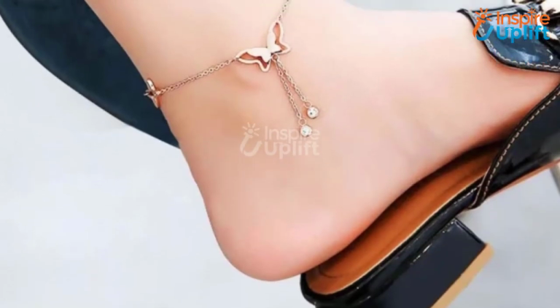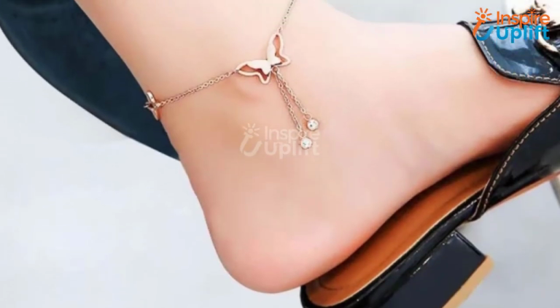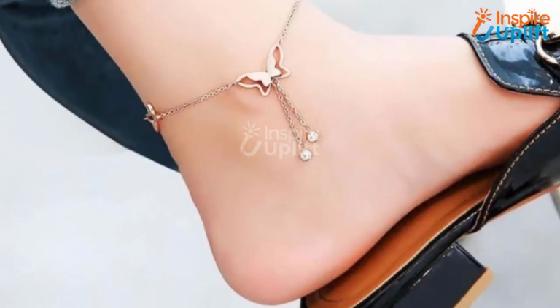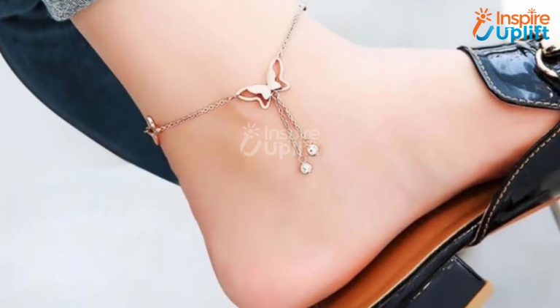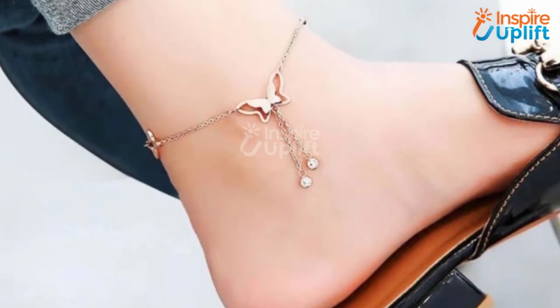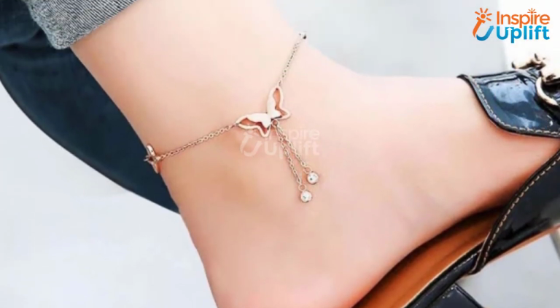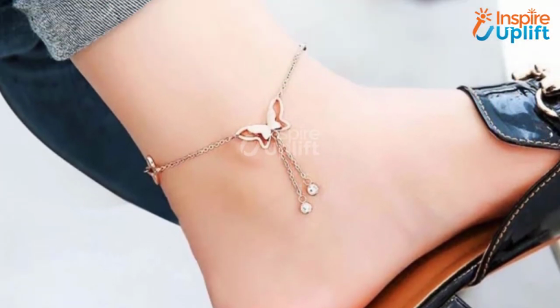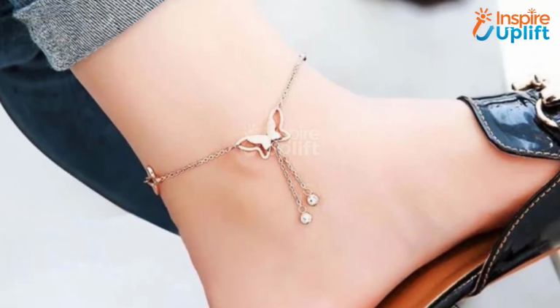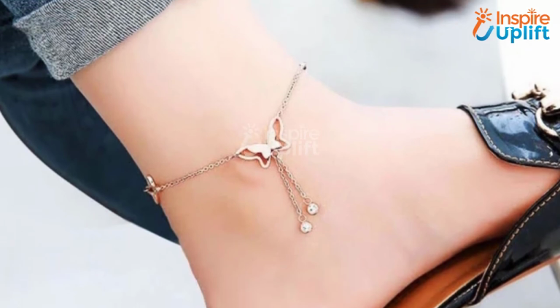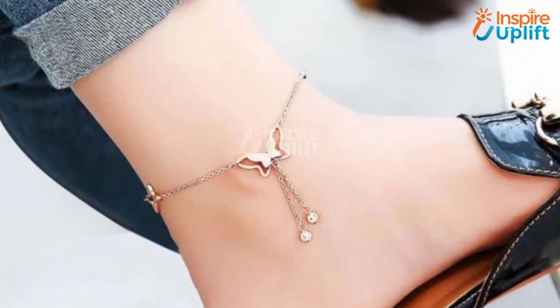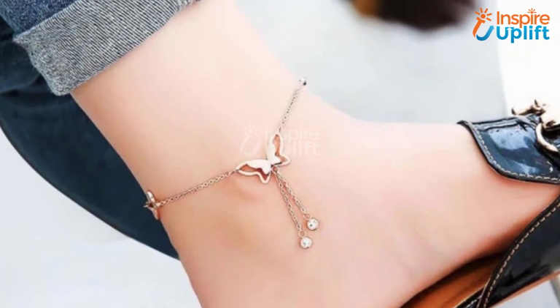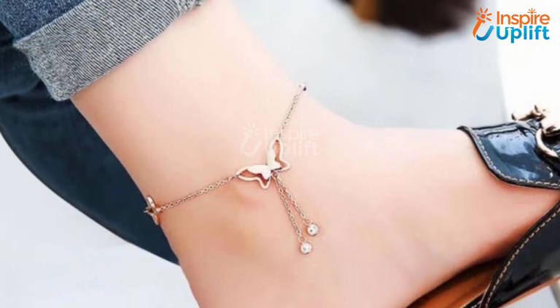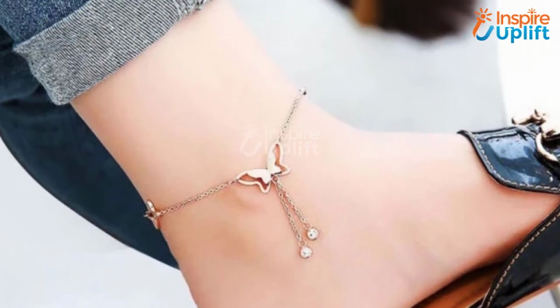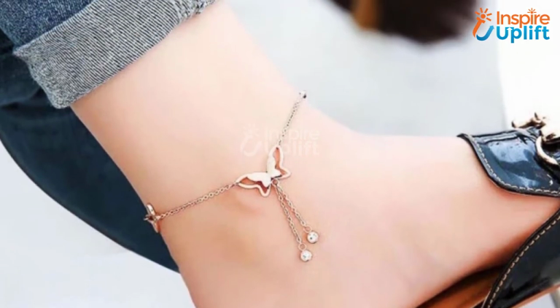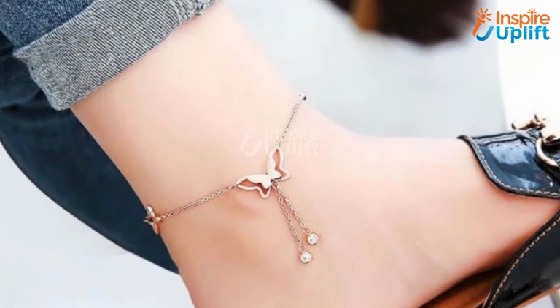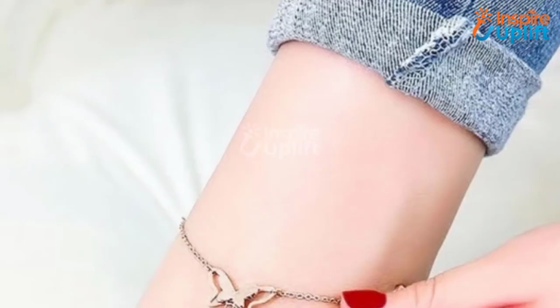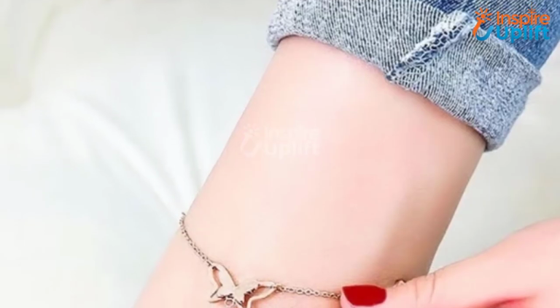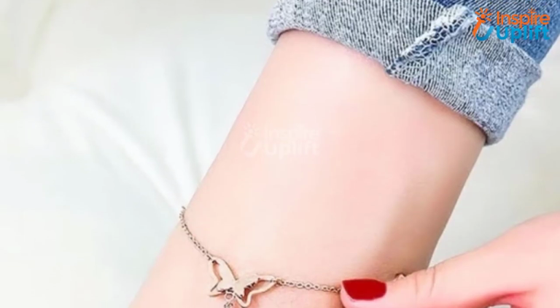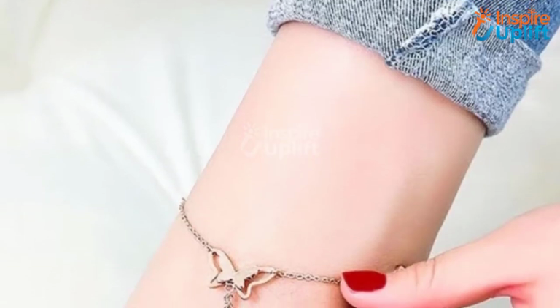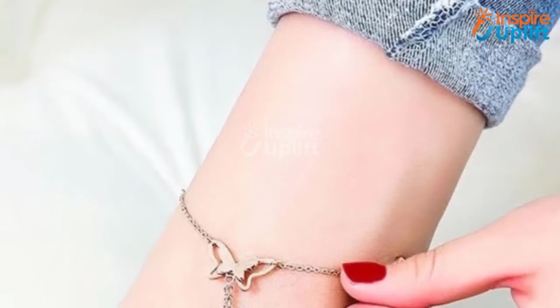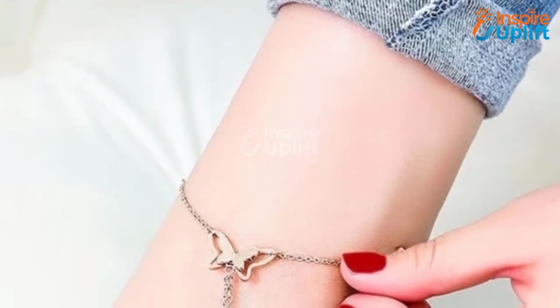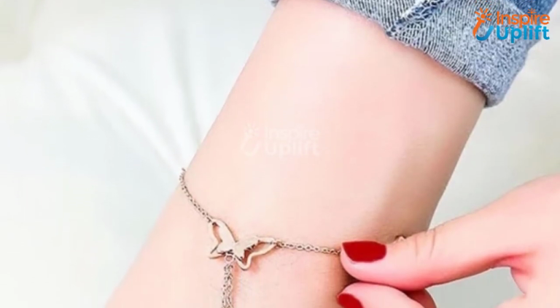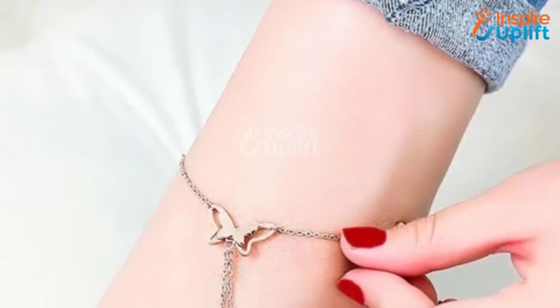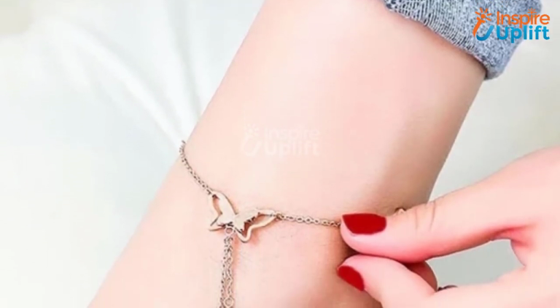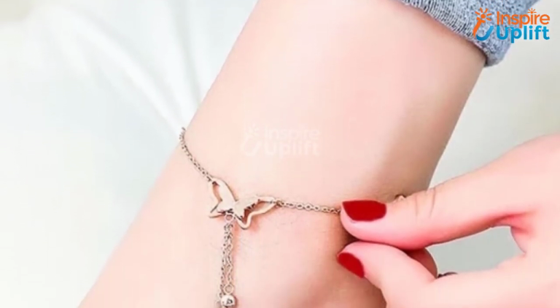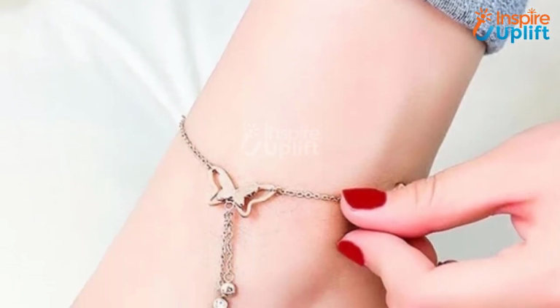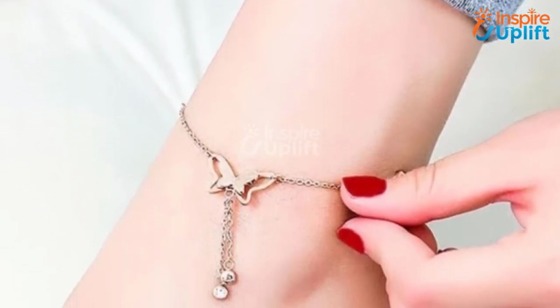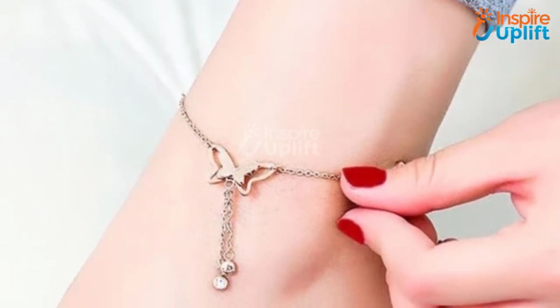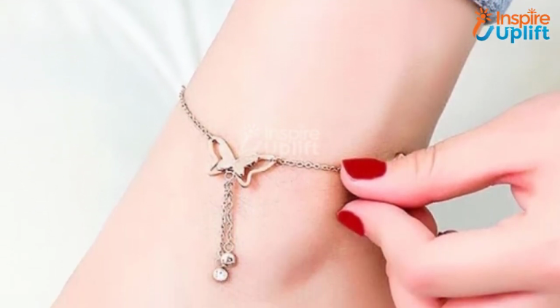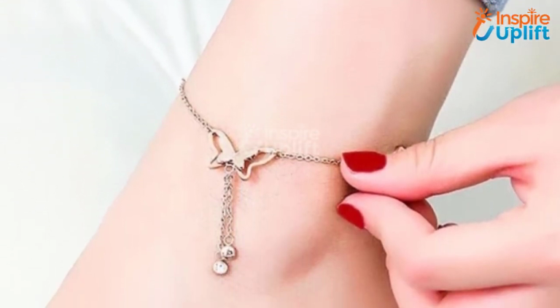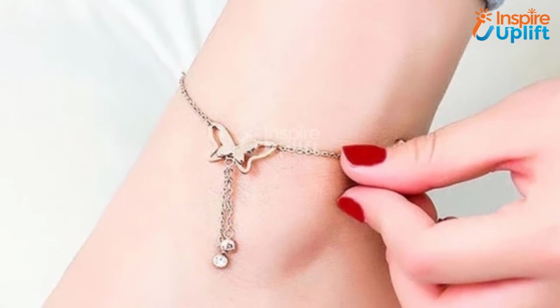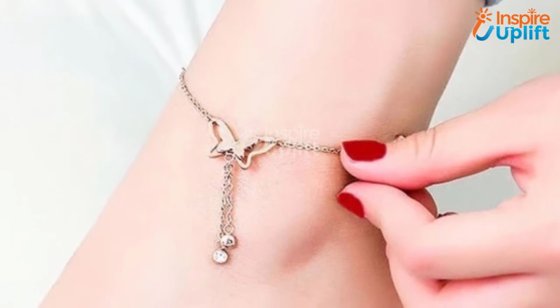At number 4 we have the gold butterfly anklet. It features a perfectly golden butterfly with two extensions attached, which have crystals at their ends. This butterfly anklet will amplify the grace of any ordinary looking shoe, which makes it a great gift for girlfriends.